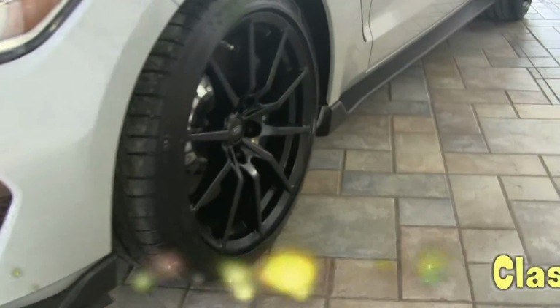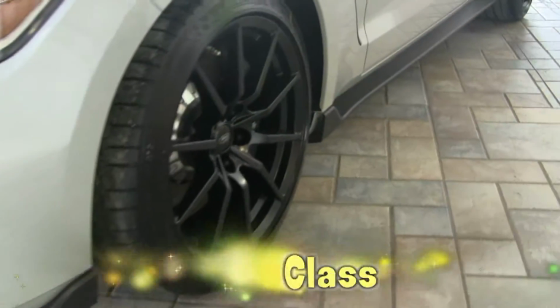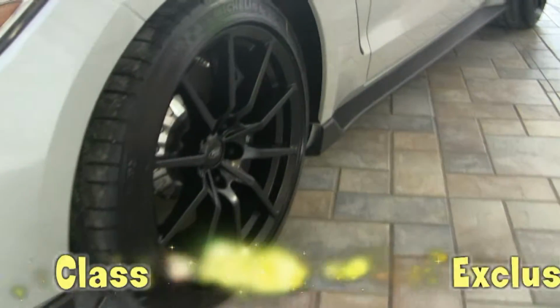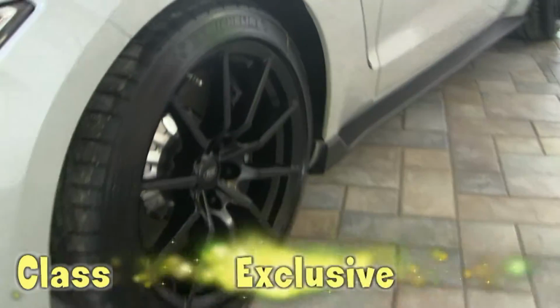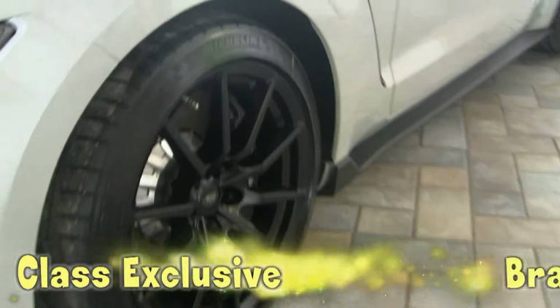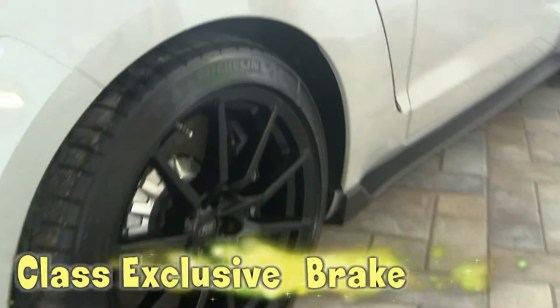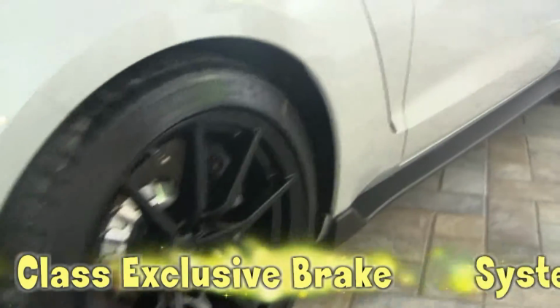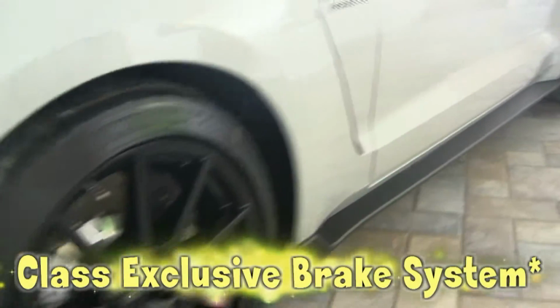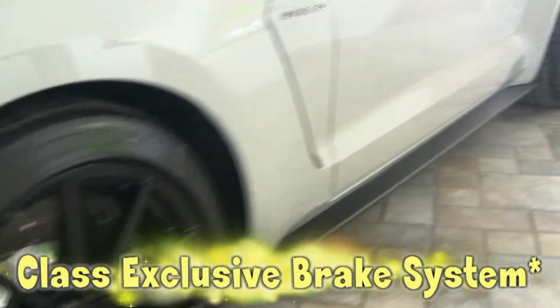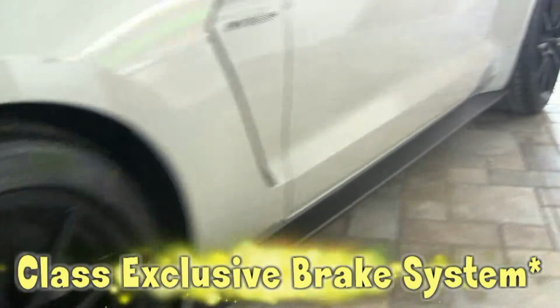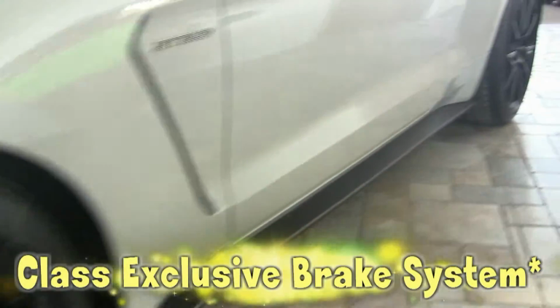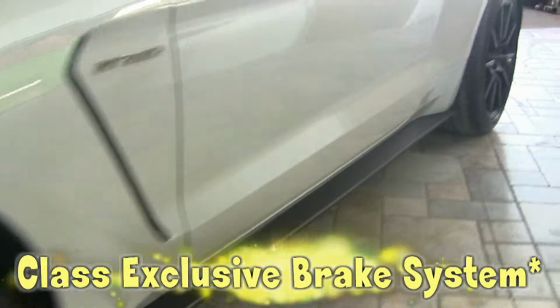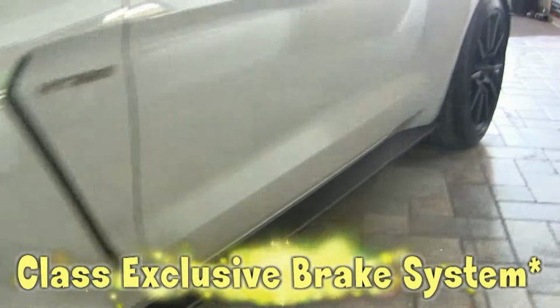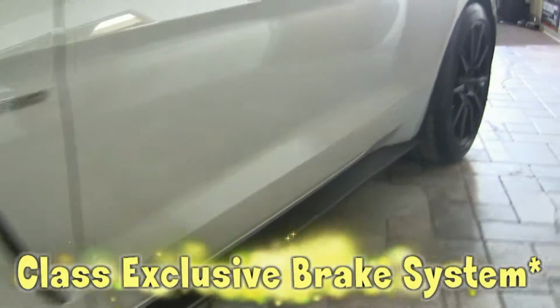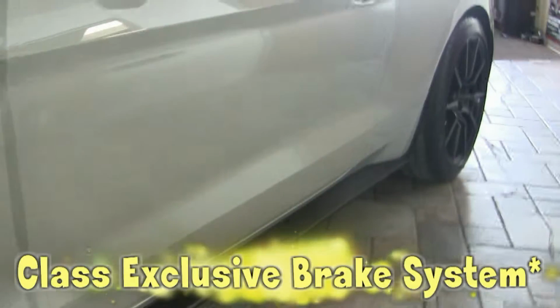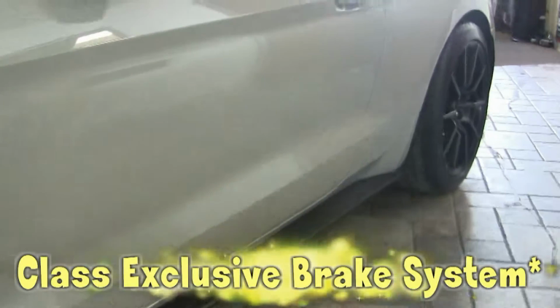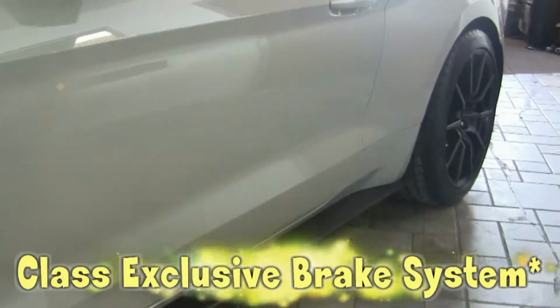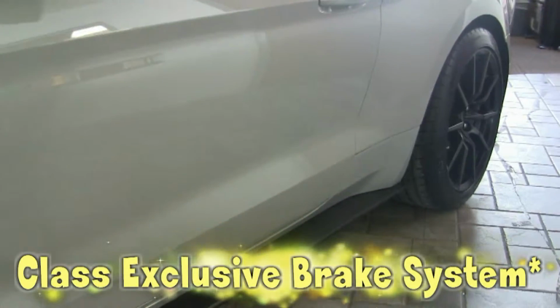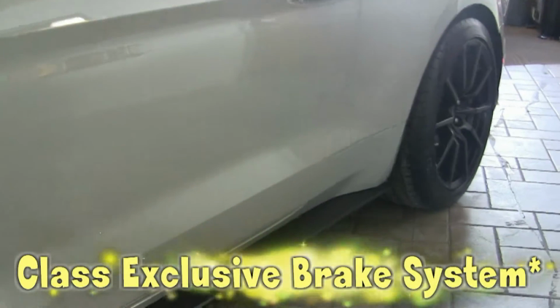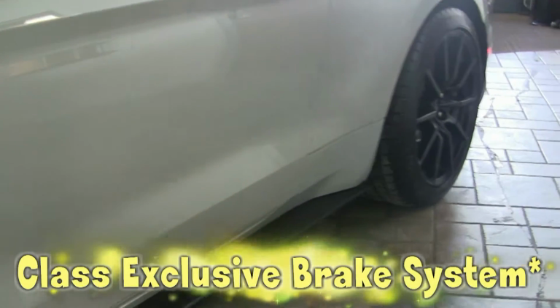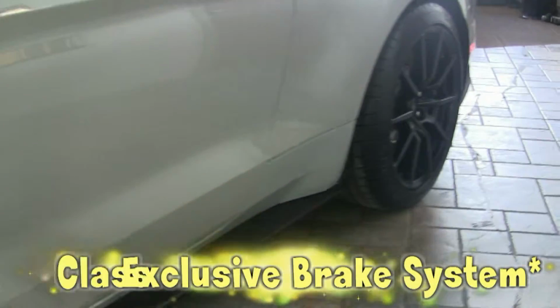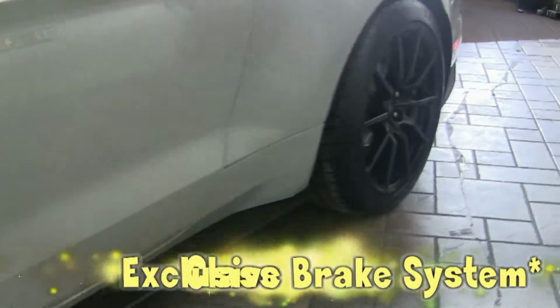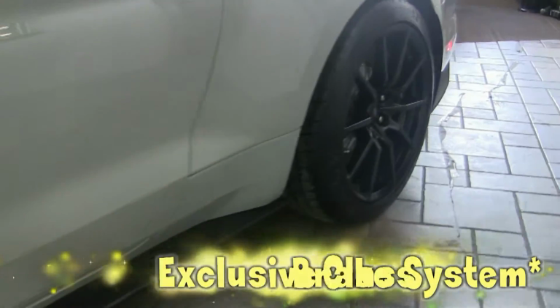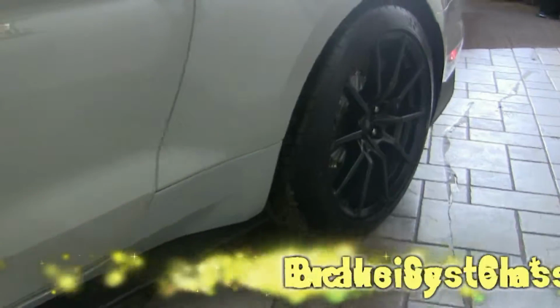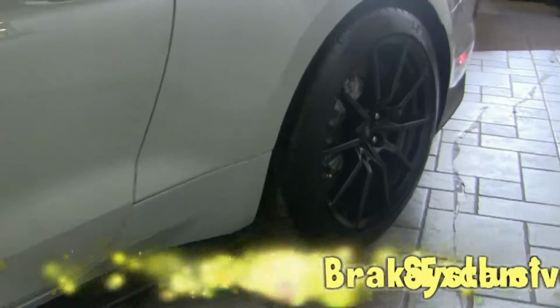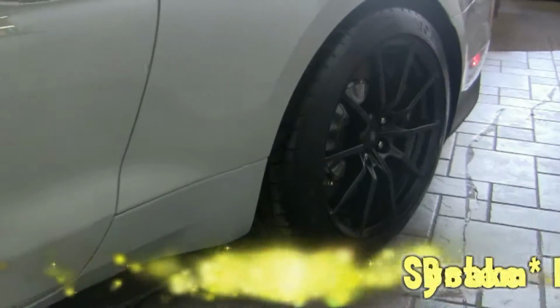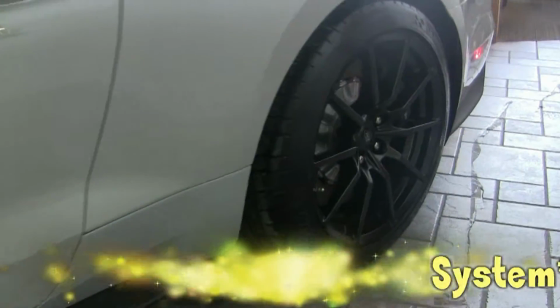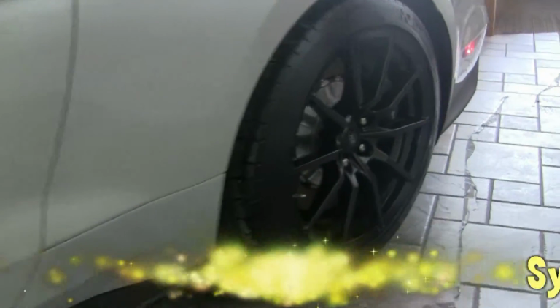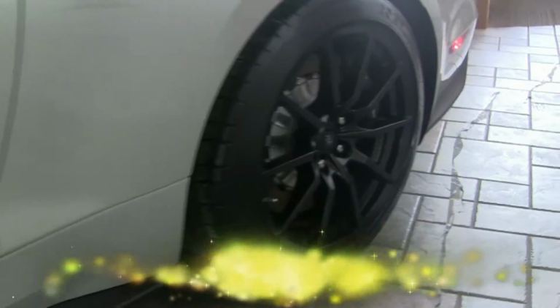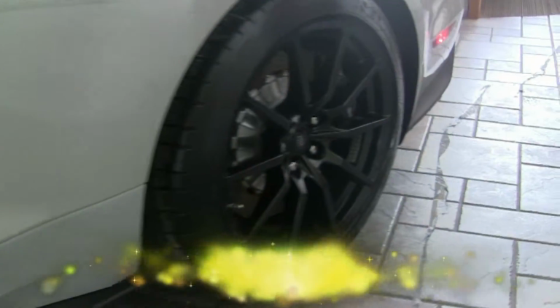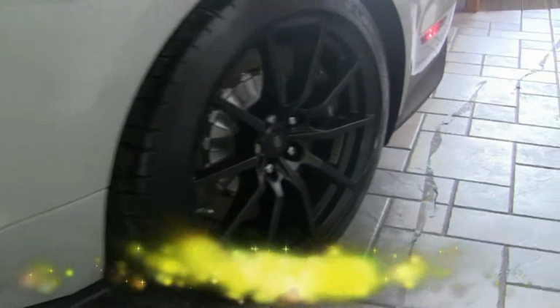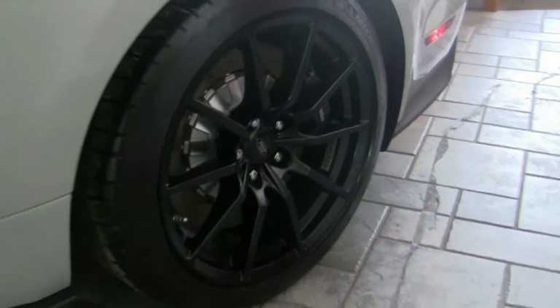This vehicle also has the Brembo brake package, which features cross-drilled two-piece rotors.